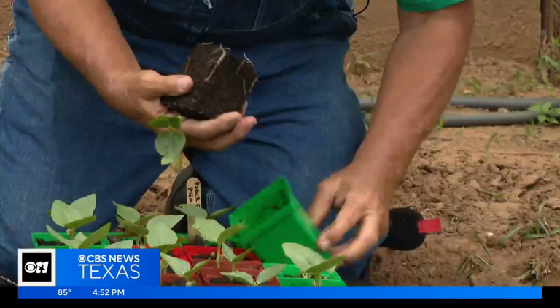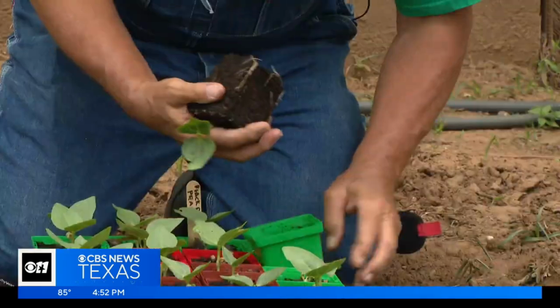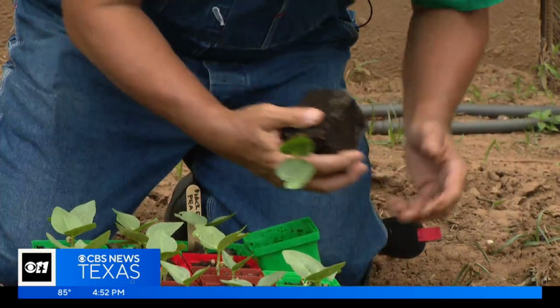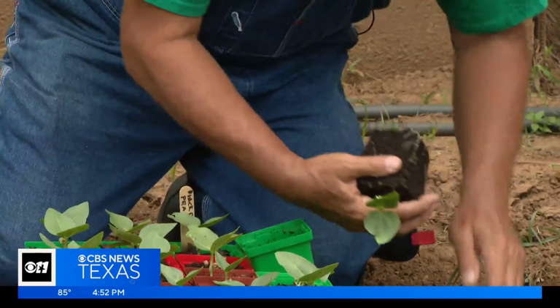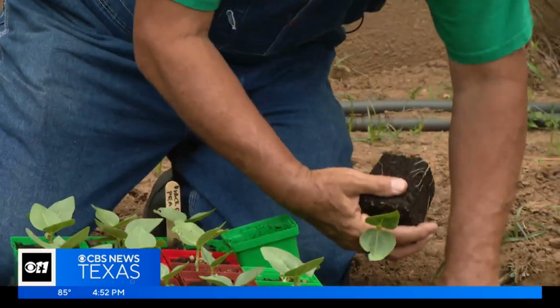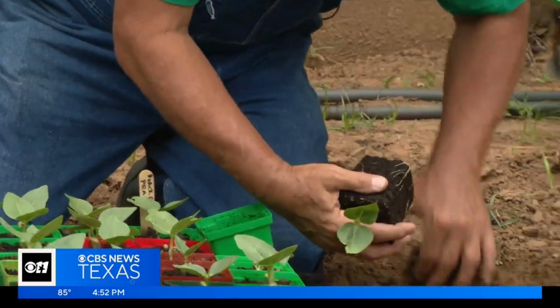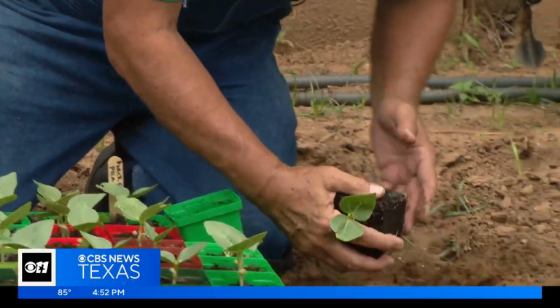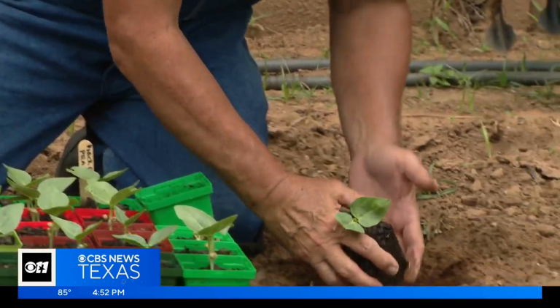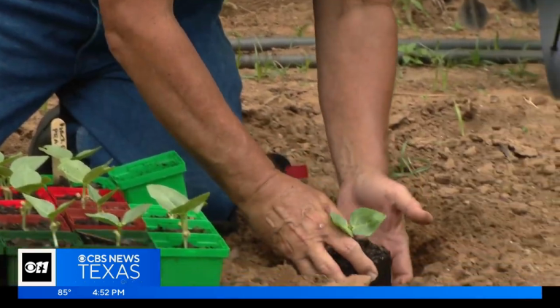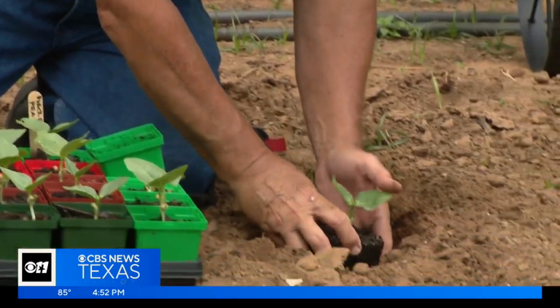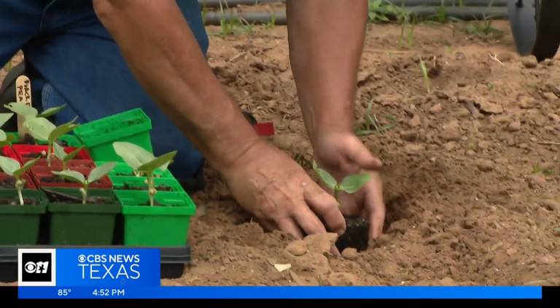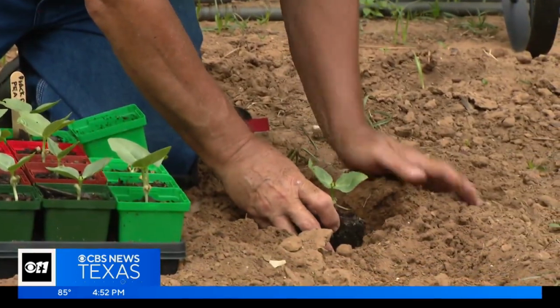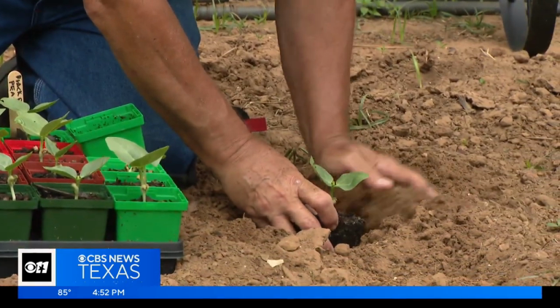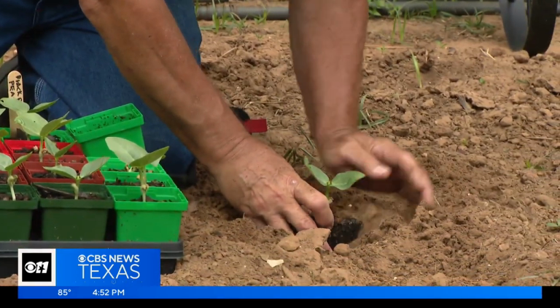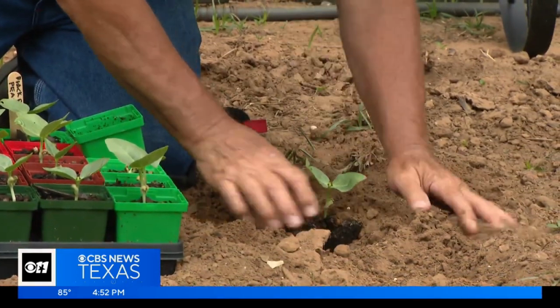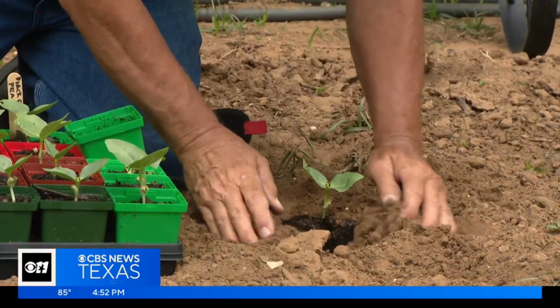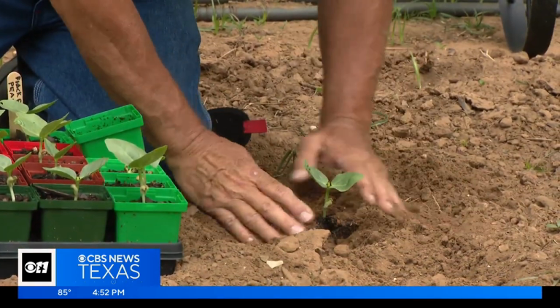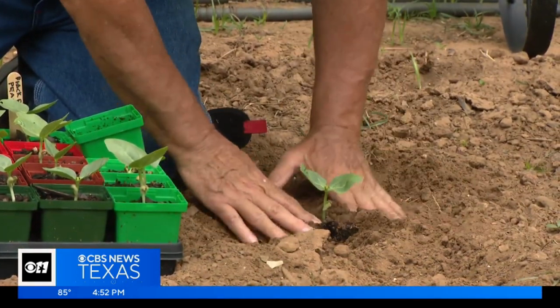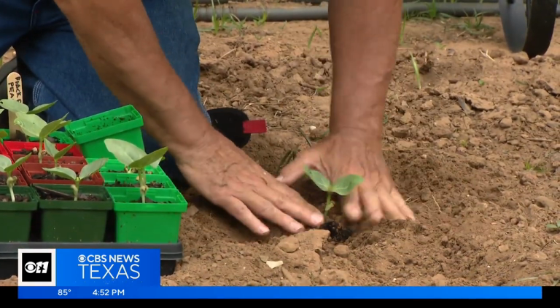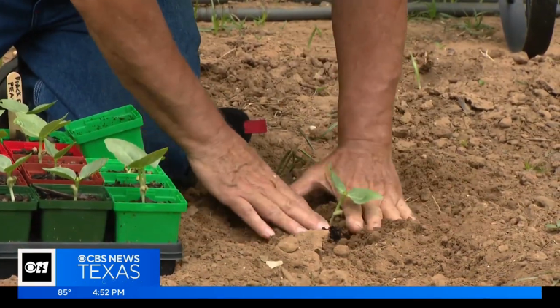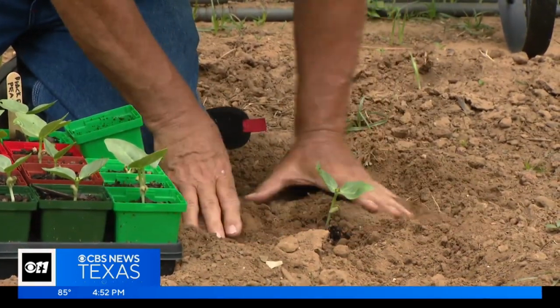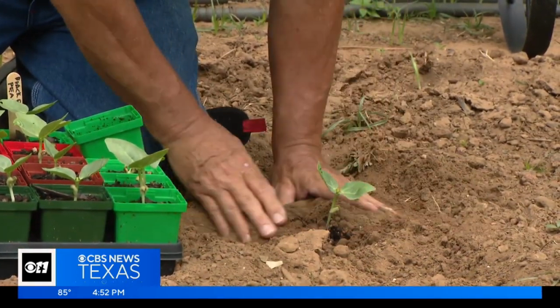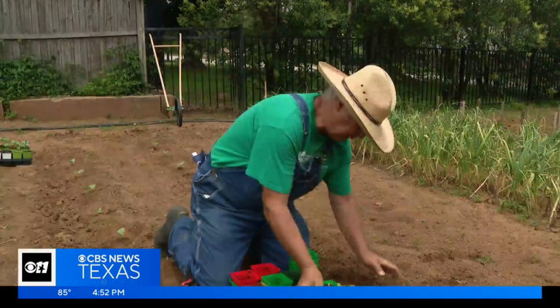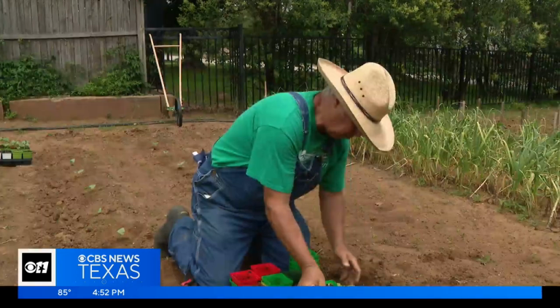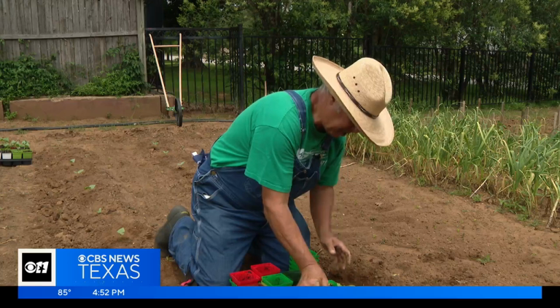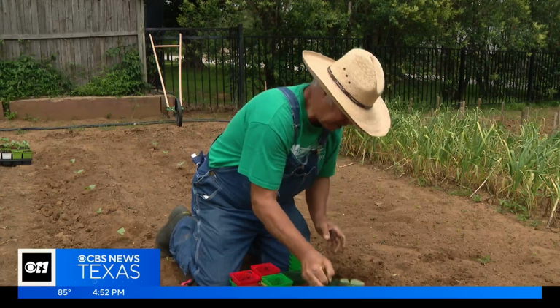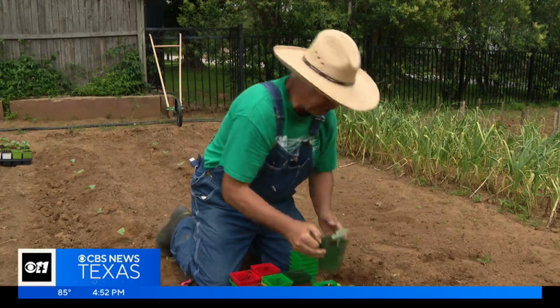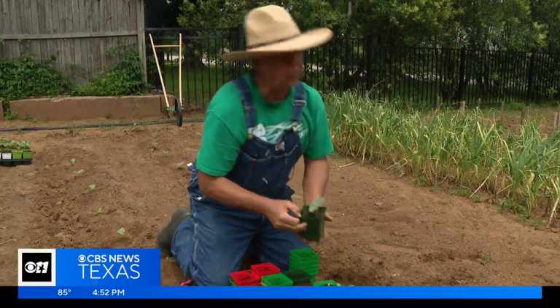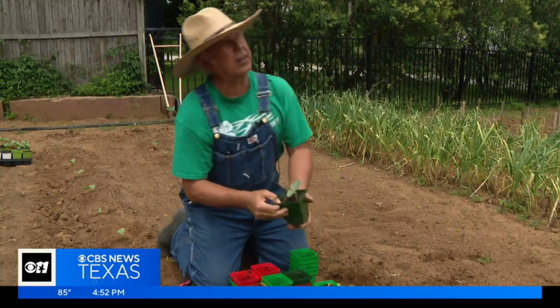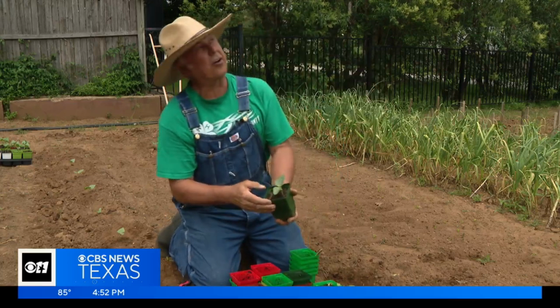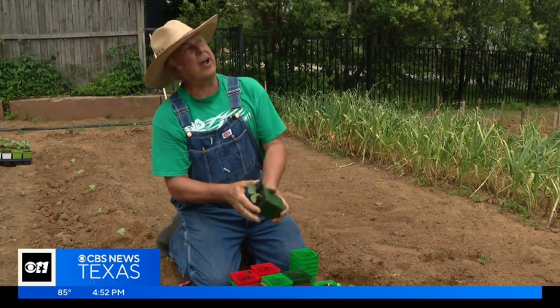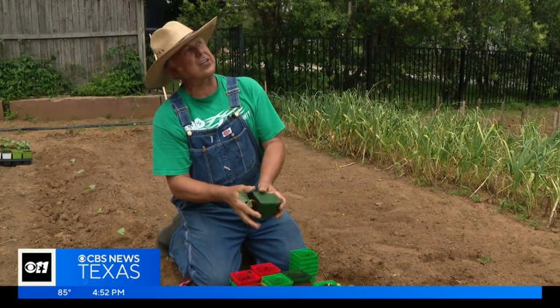But the window is closing on planting sweet potatoes, okra, and southern peas. I wish I could have got them in the ground a little earlier, actually.